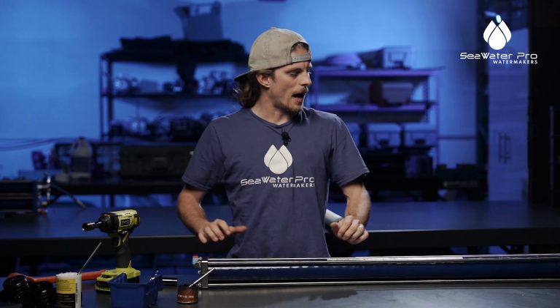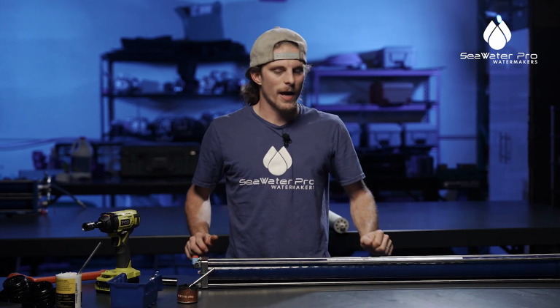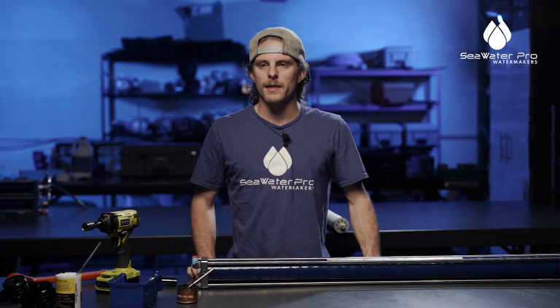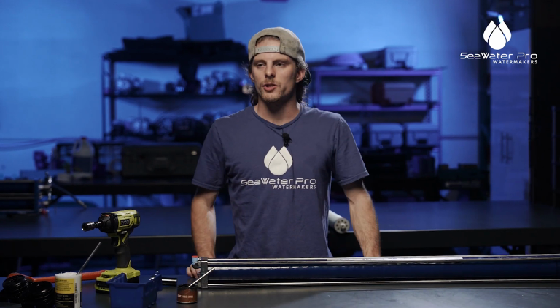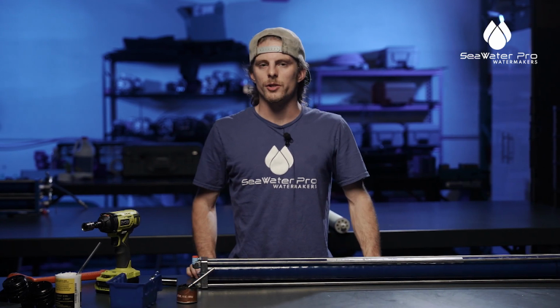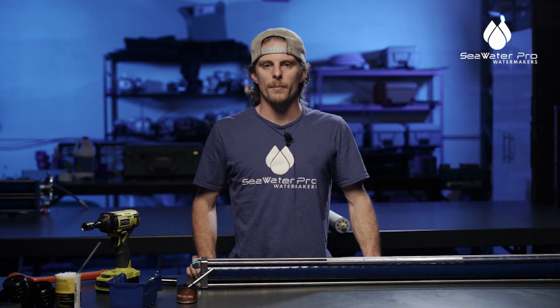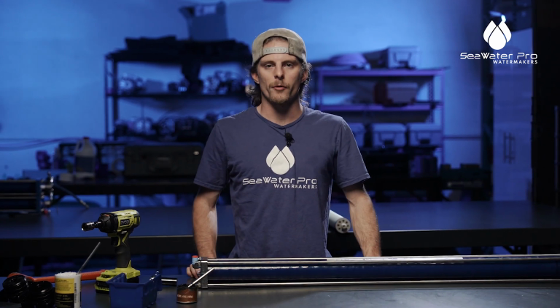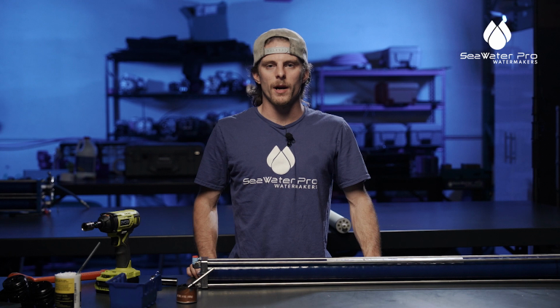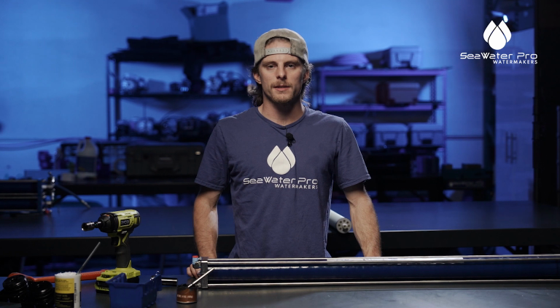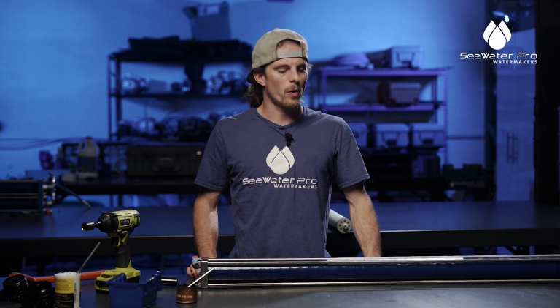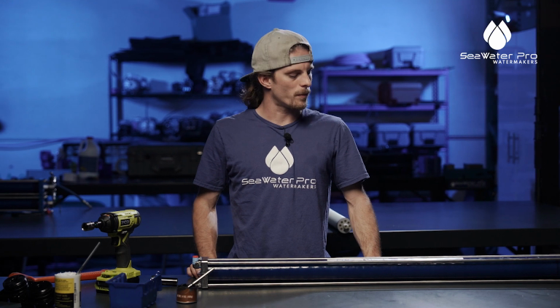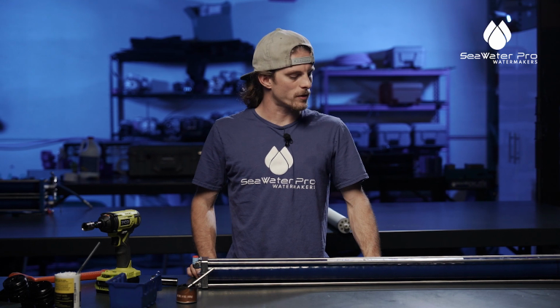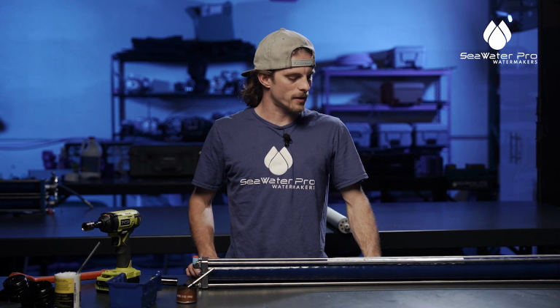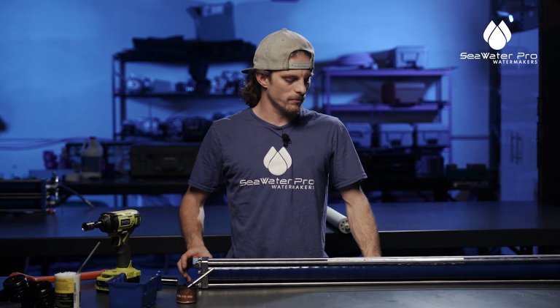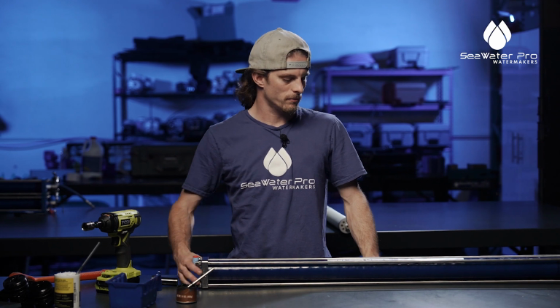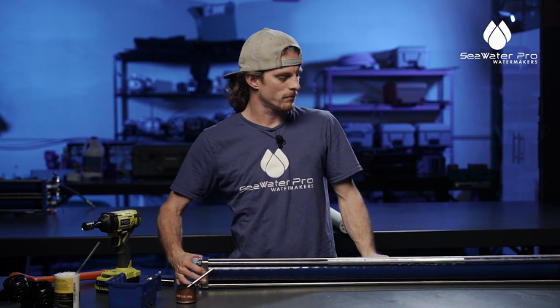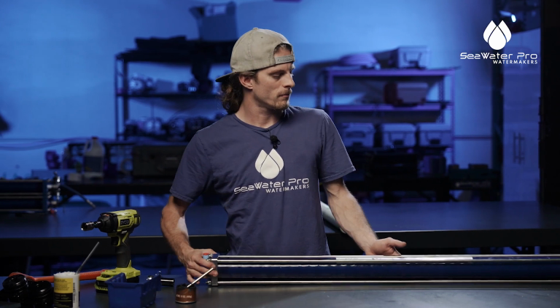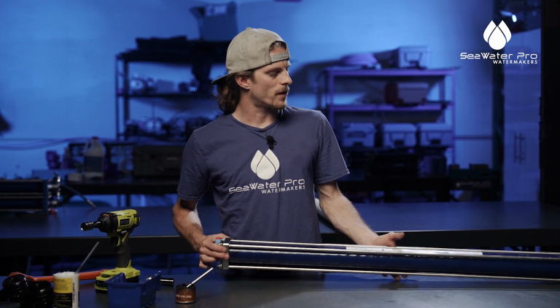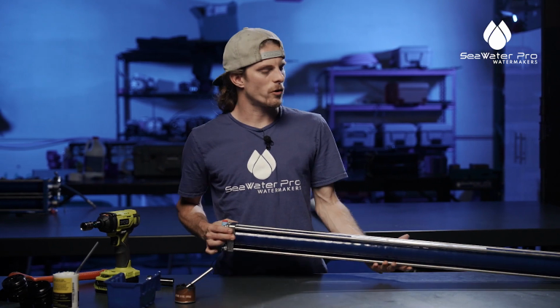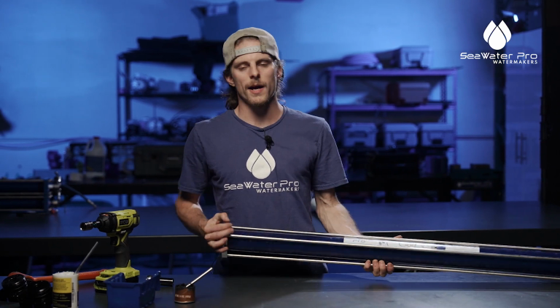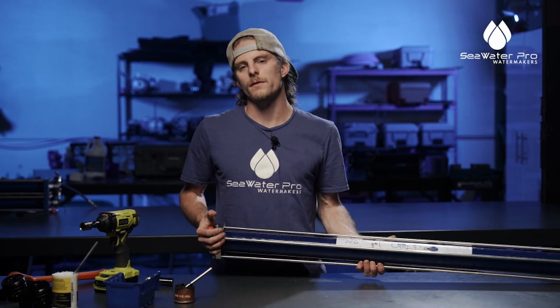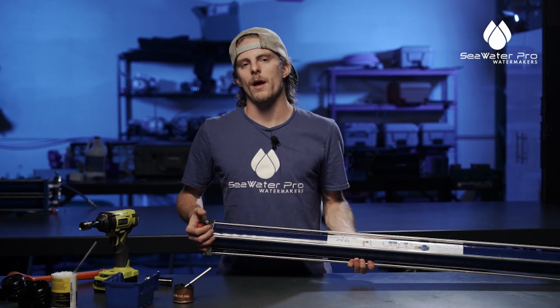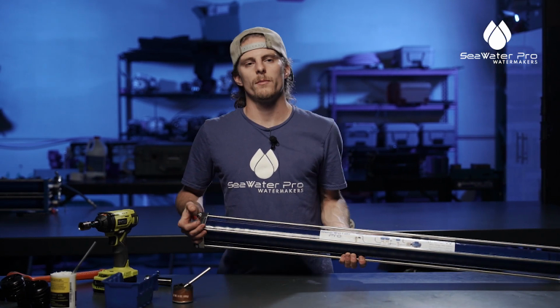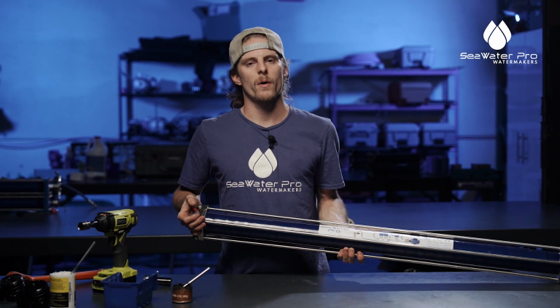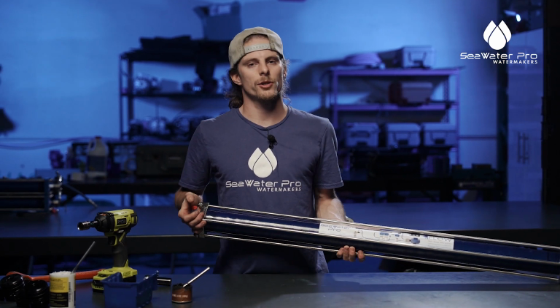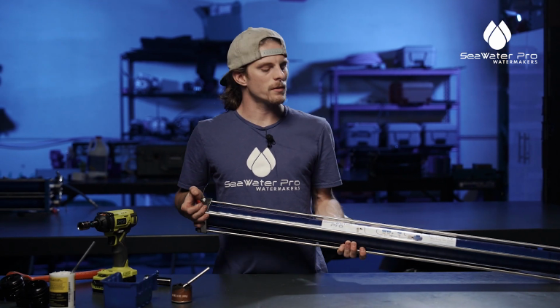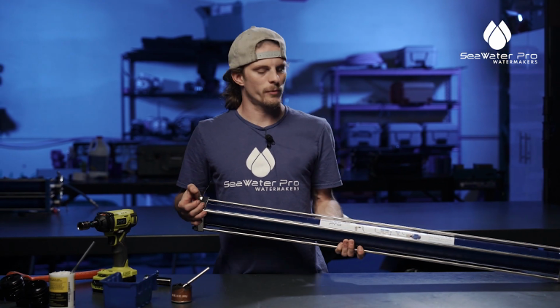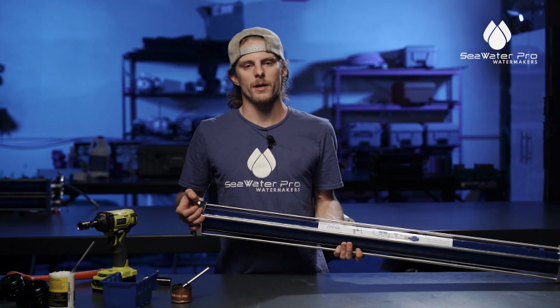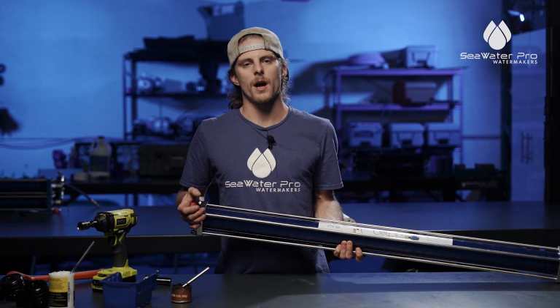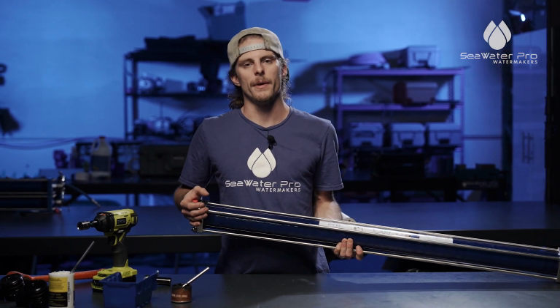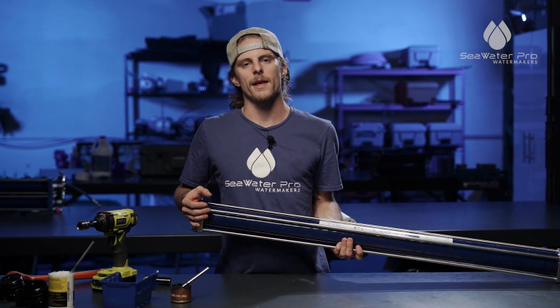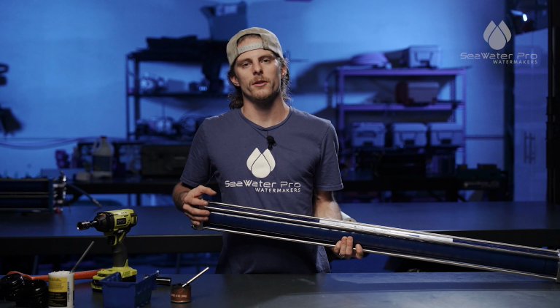And that's it — changing your membrane on a Seawater Pro system. Thank you guys. If you have any more questions, put them in the comments. Thank you.